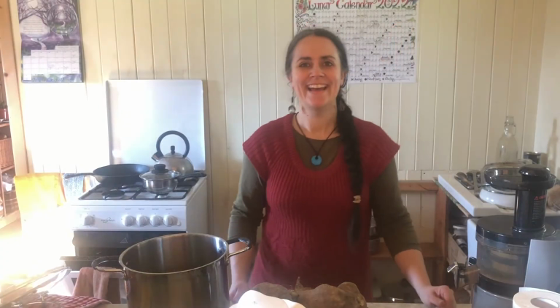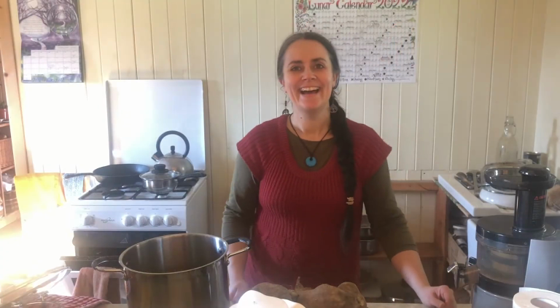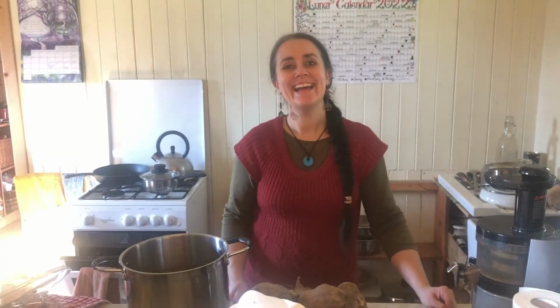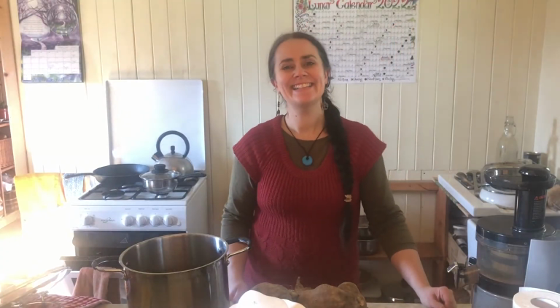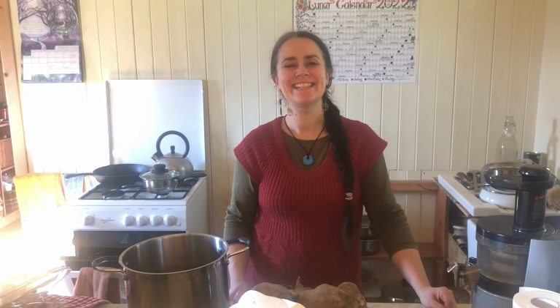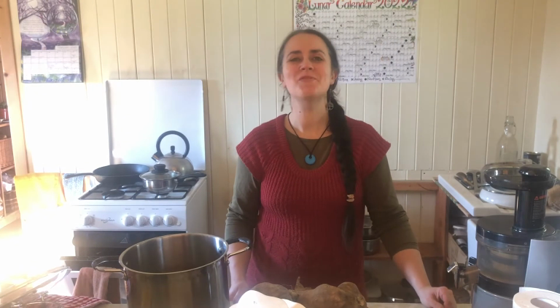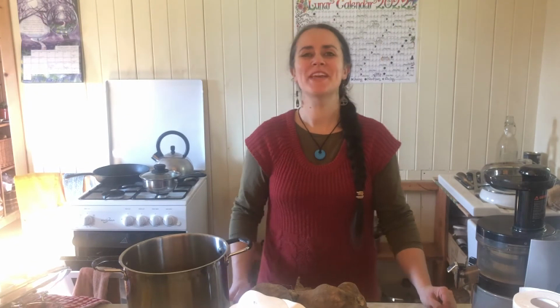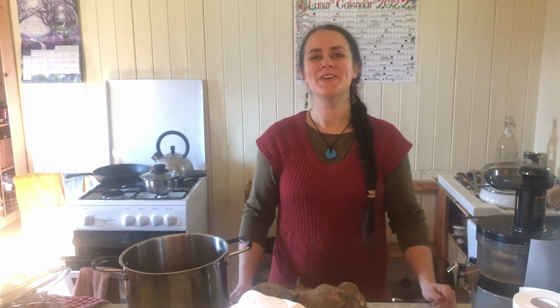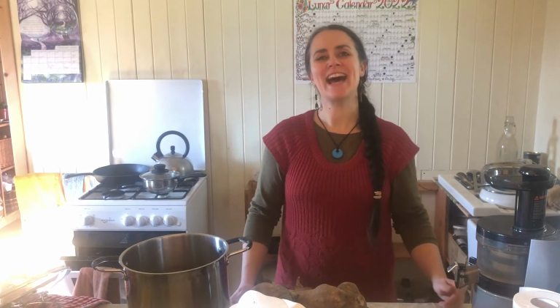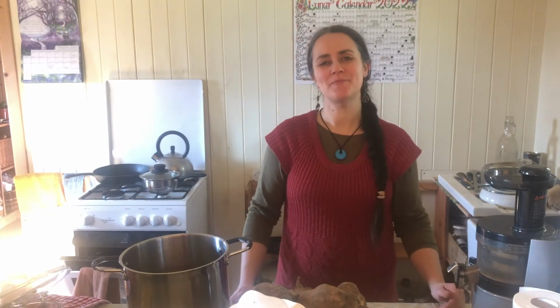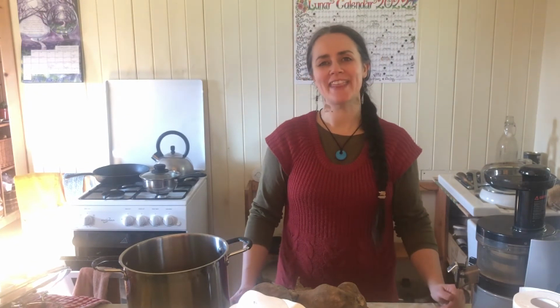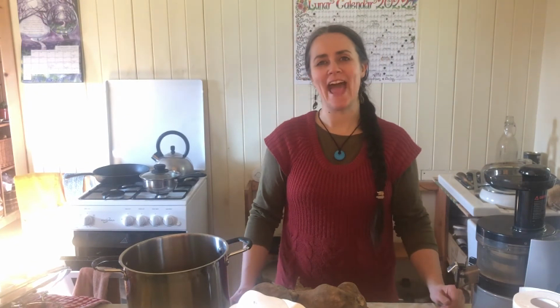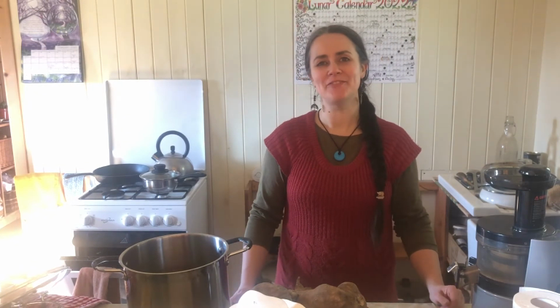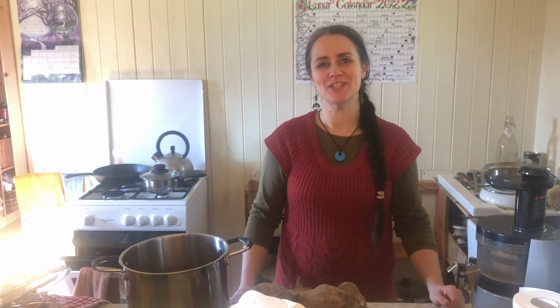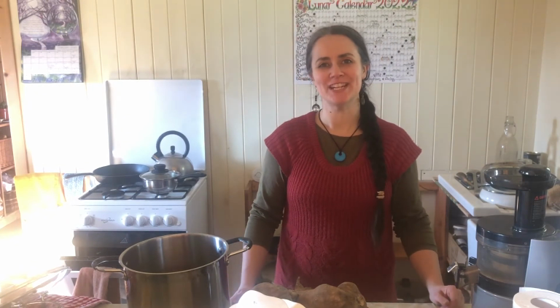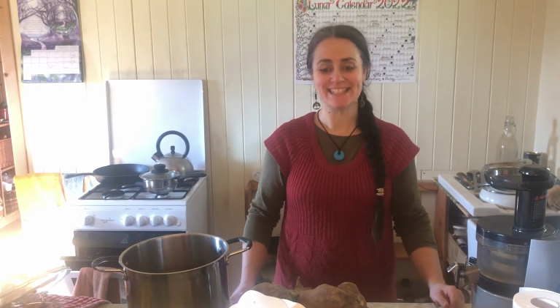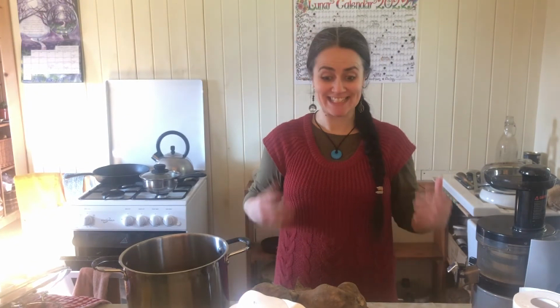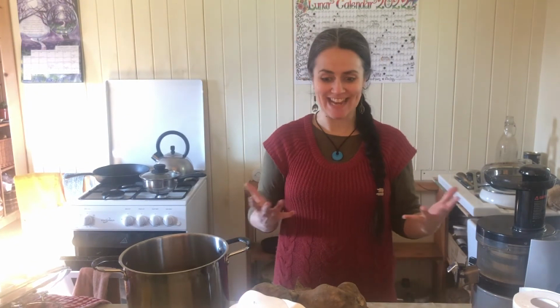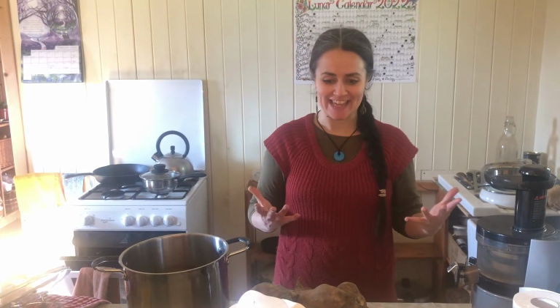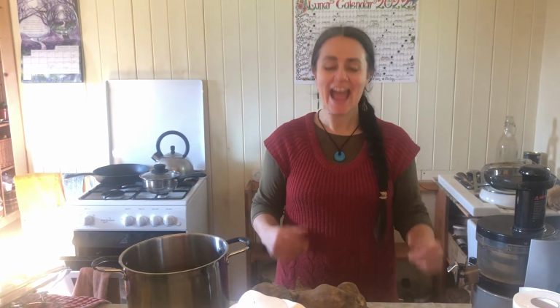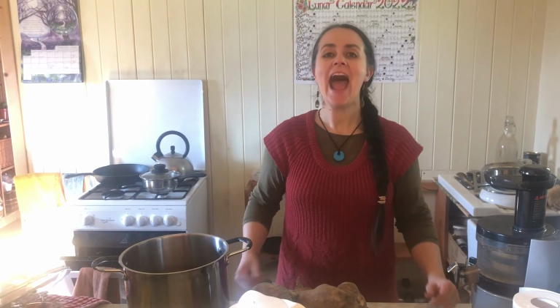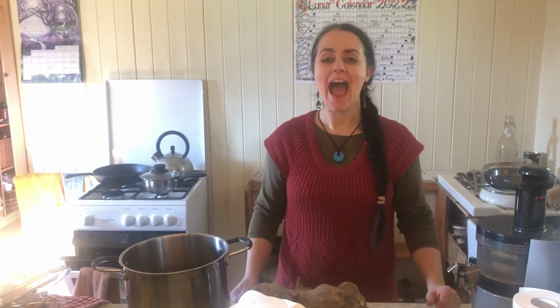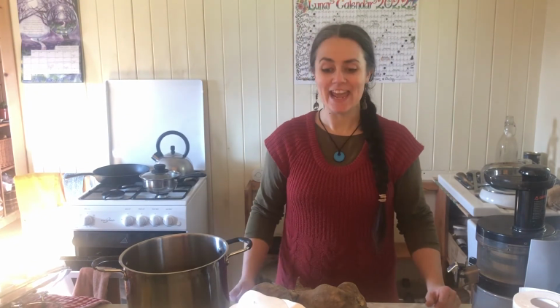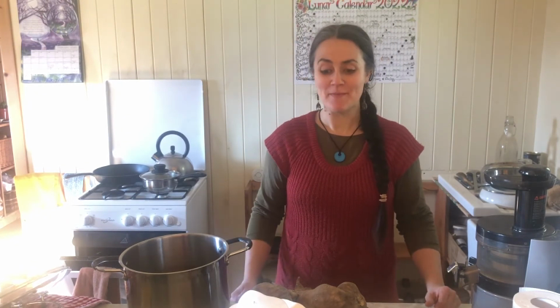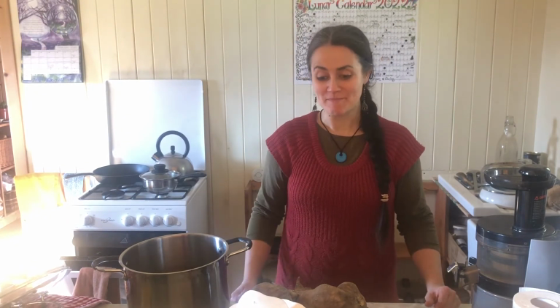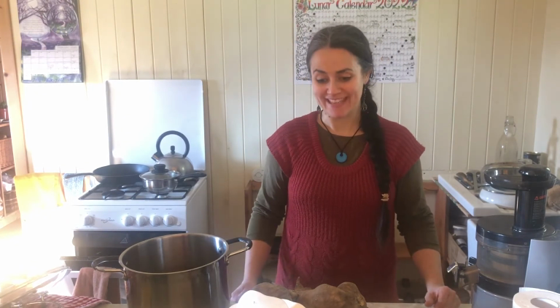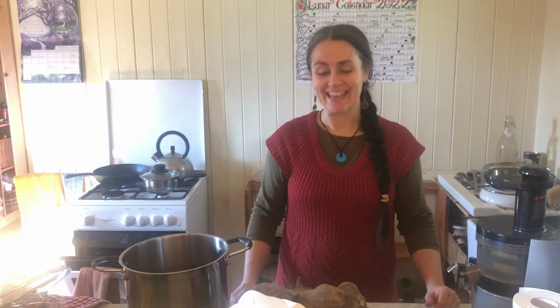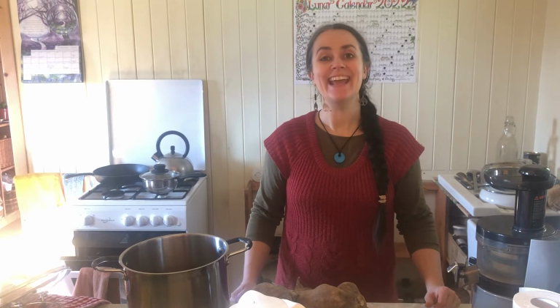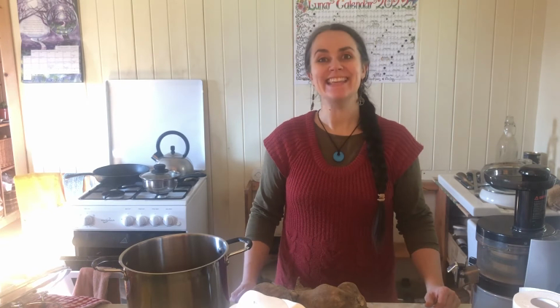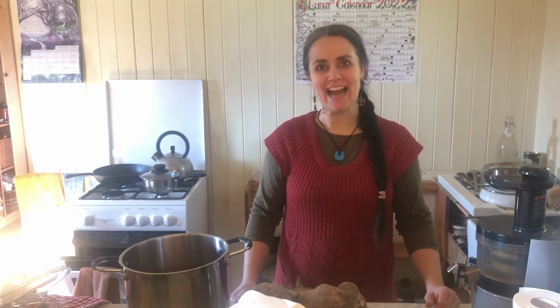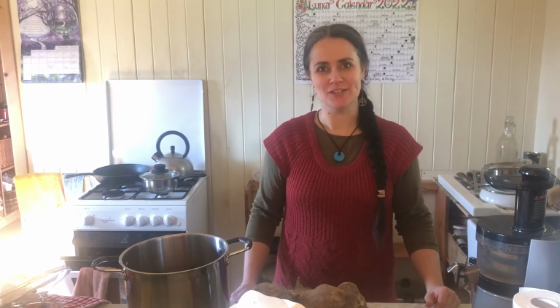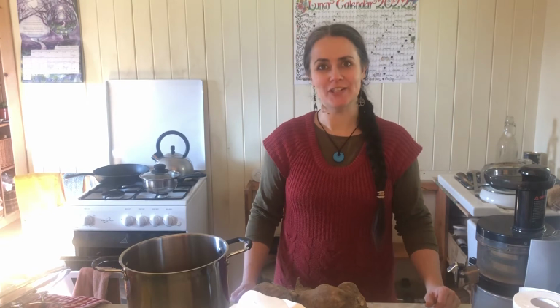Hi guys, Selina Walker here, naturopath and nutritionist, and today I am making yacon syrup.